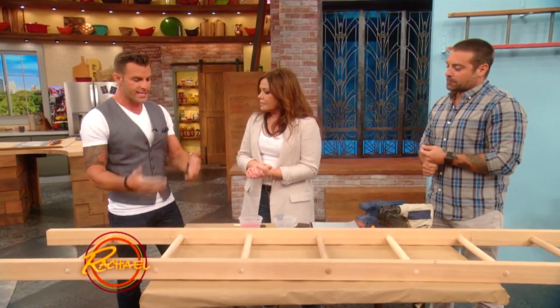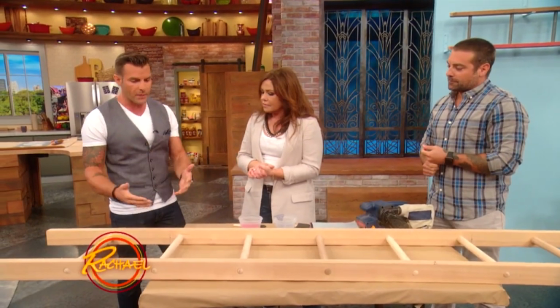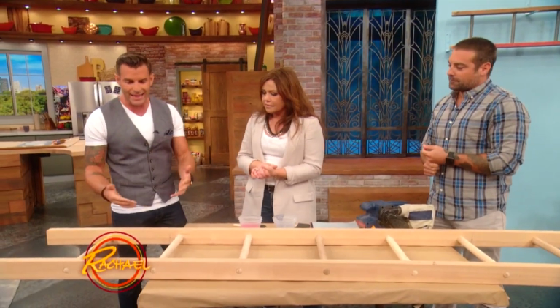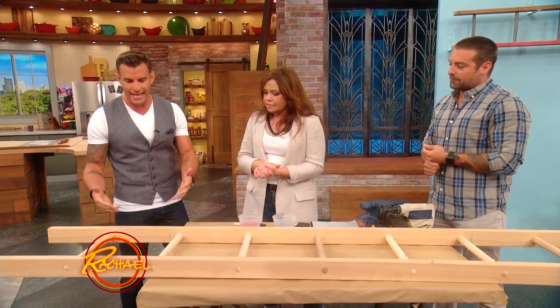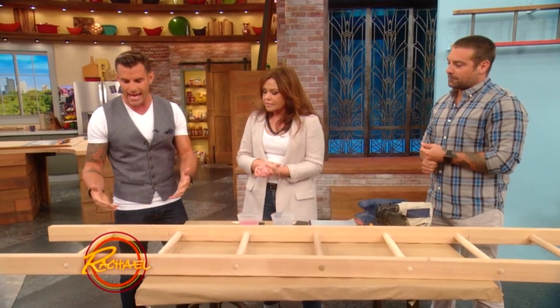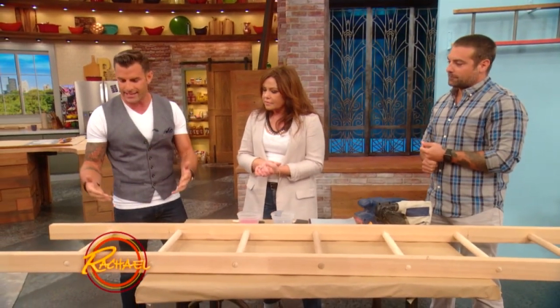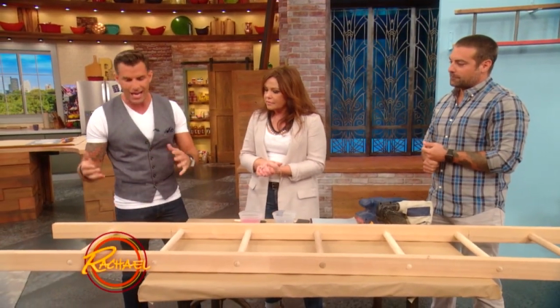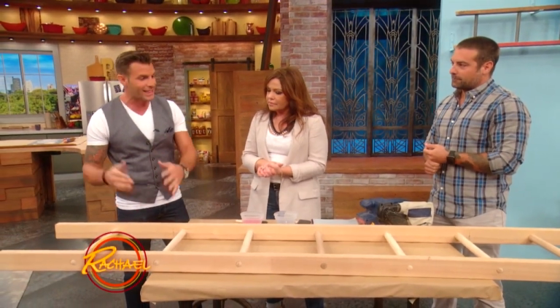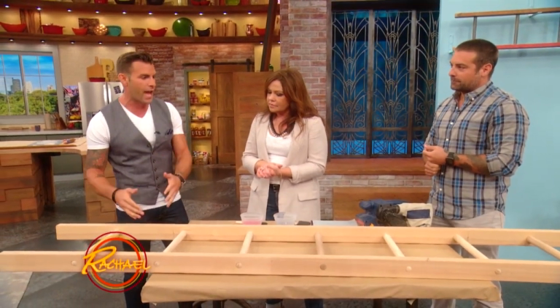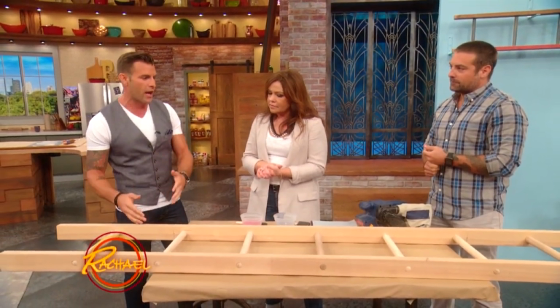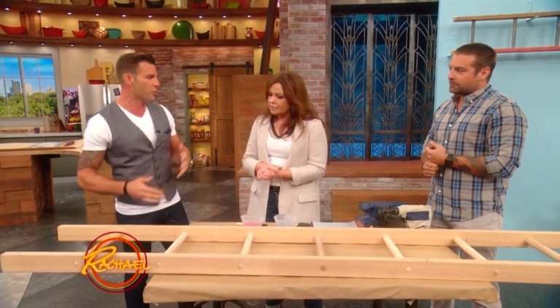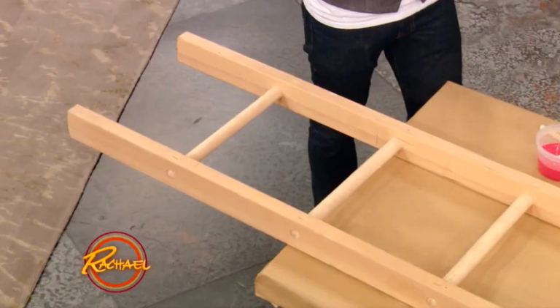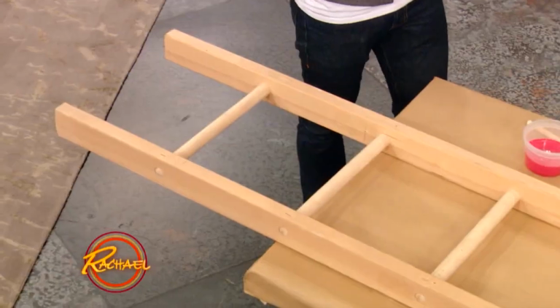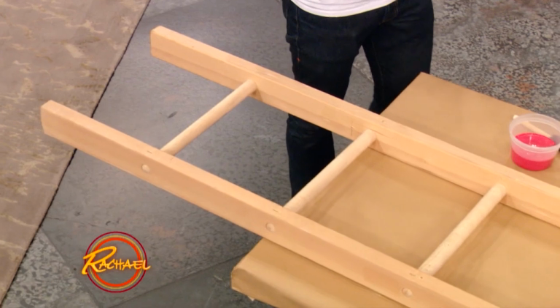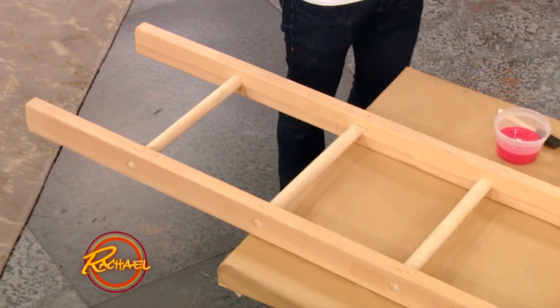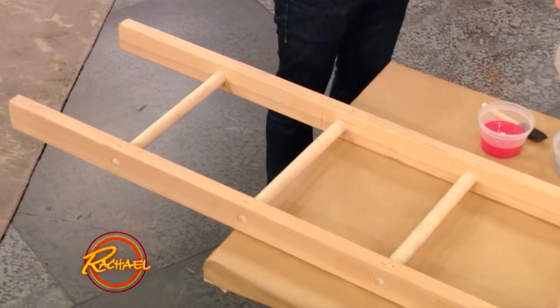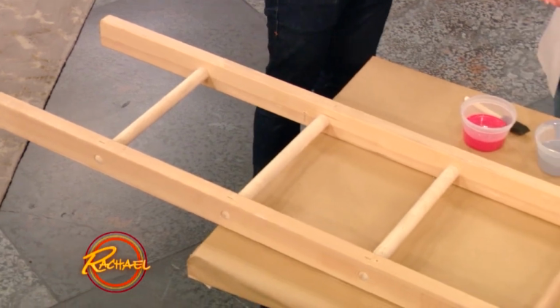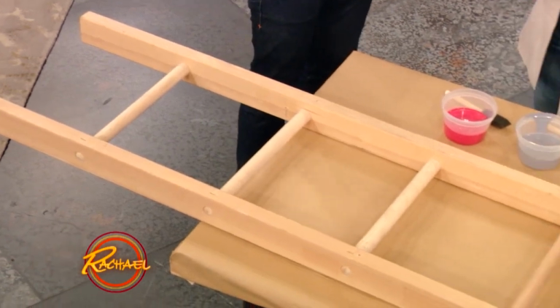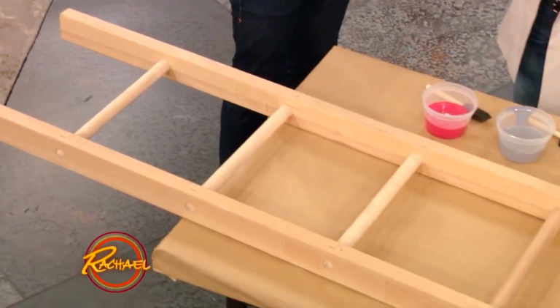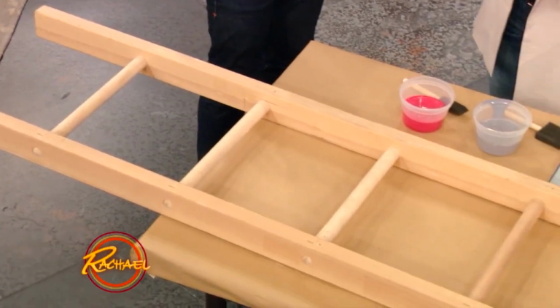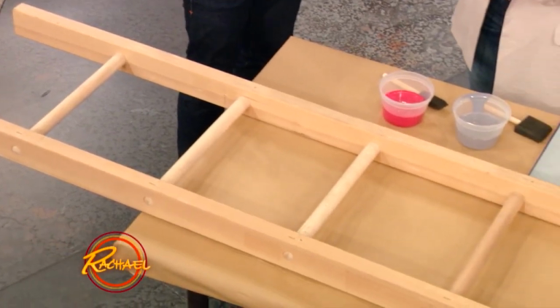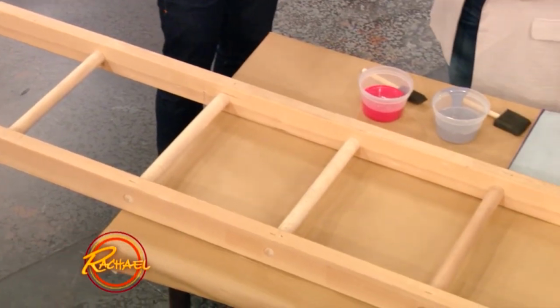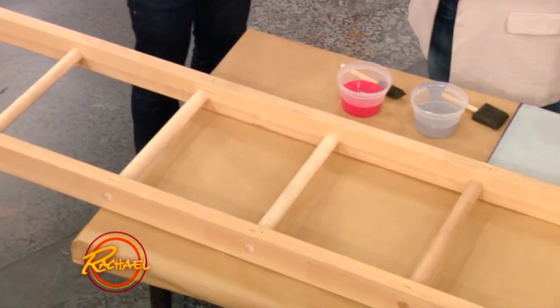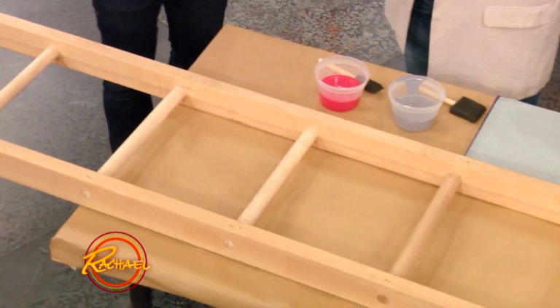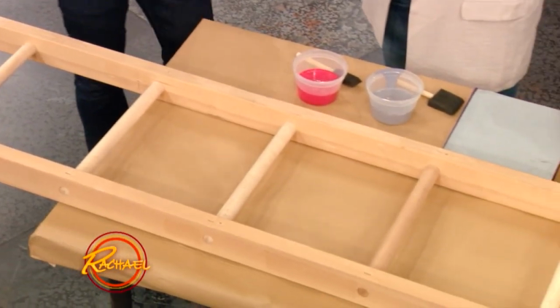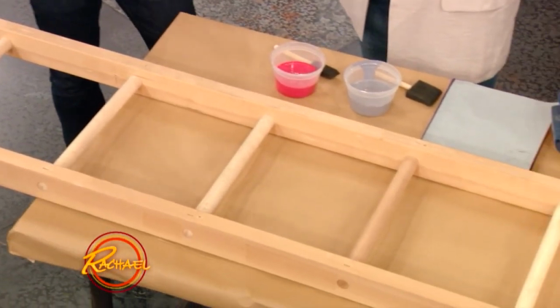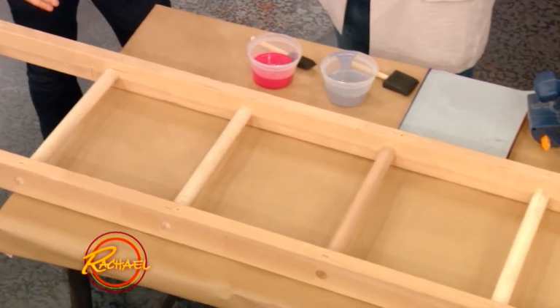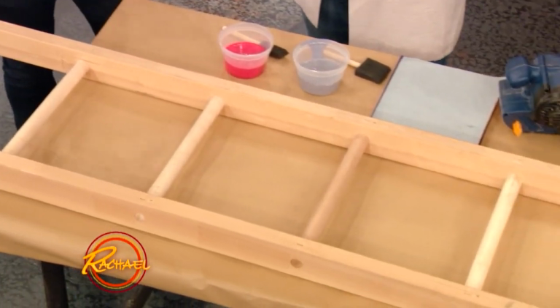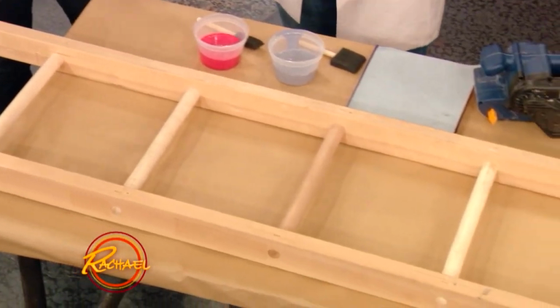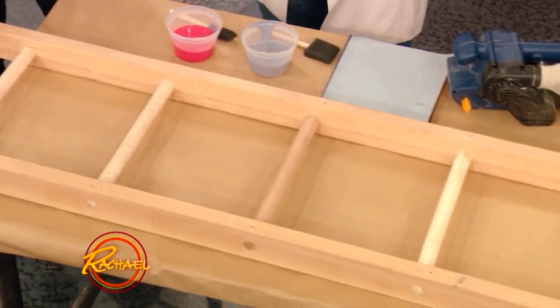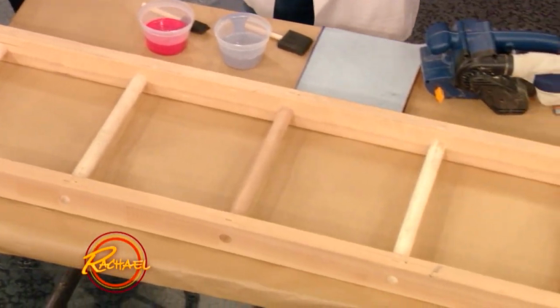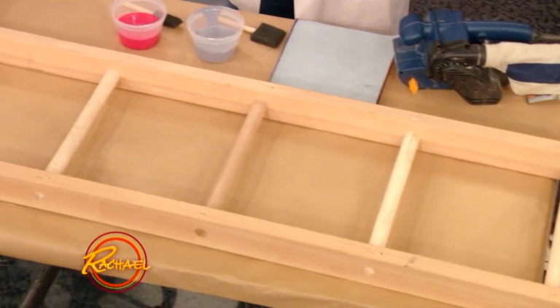Something like this — a ladder. Now you would say, come on, what are you going to use the ladder for? We're going to be using this to store your books.